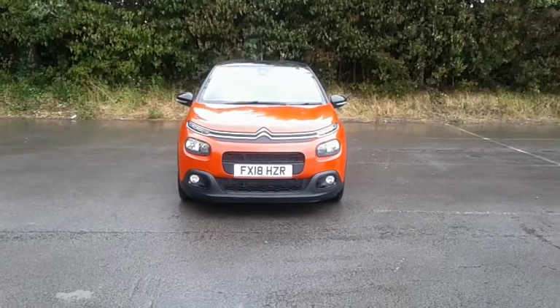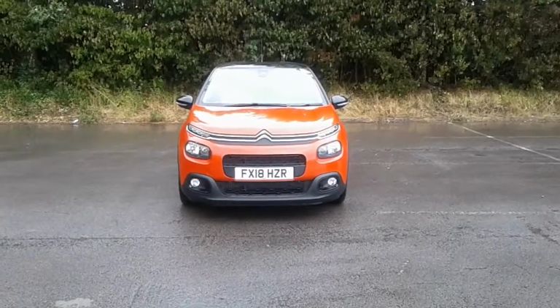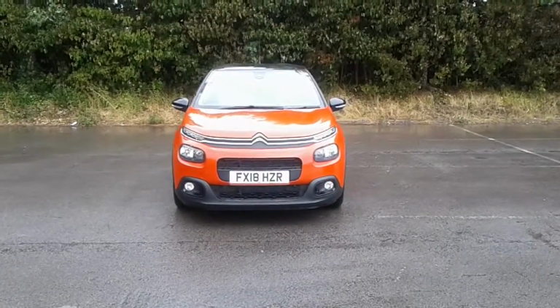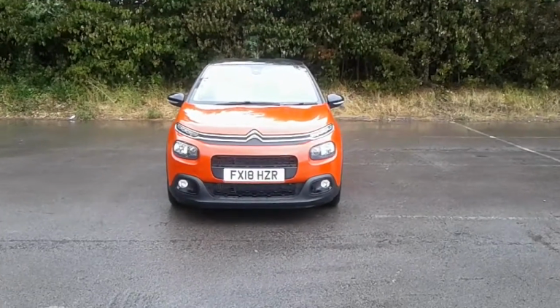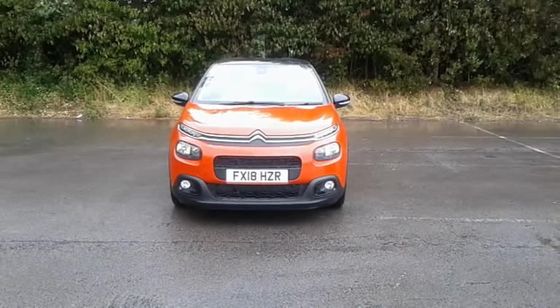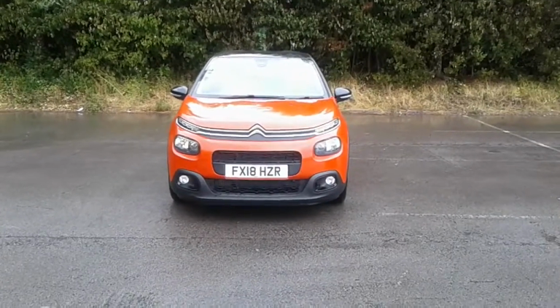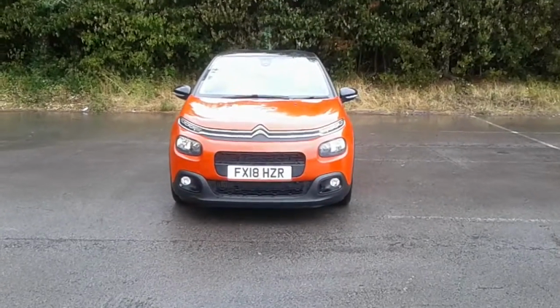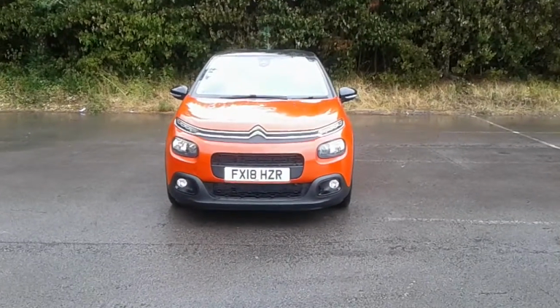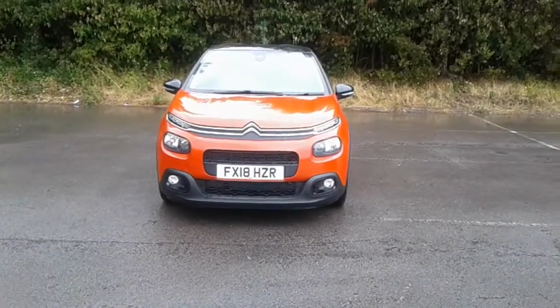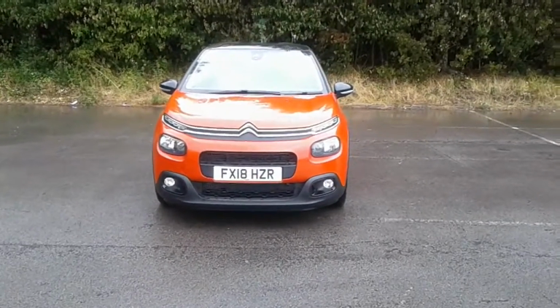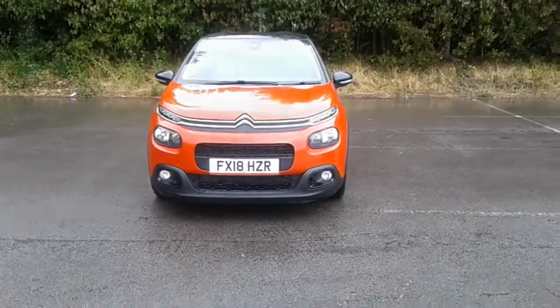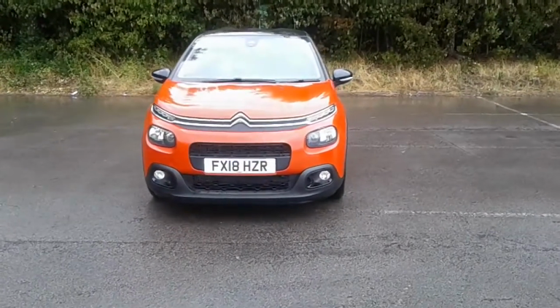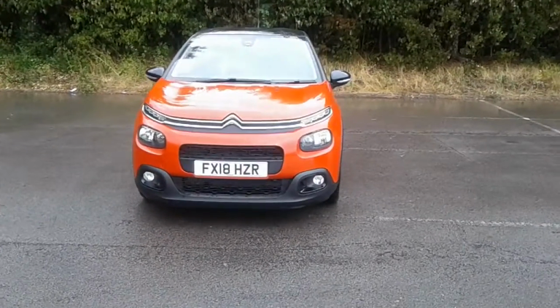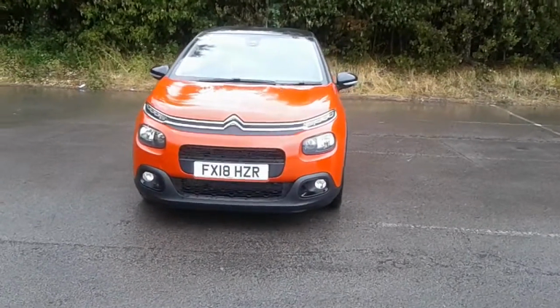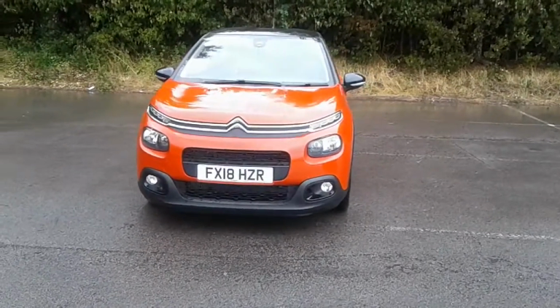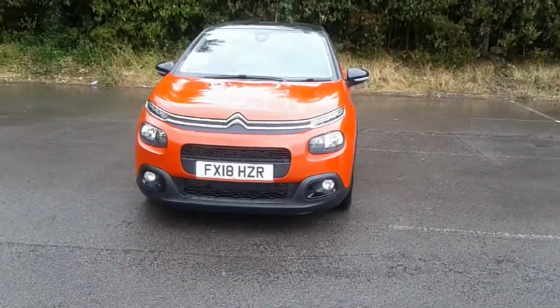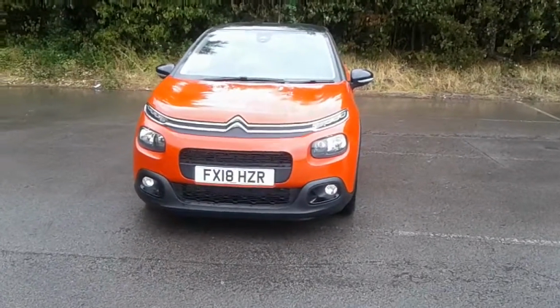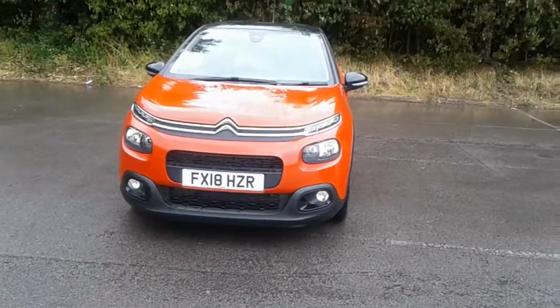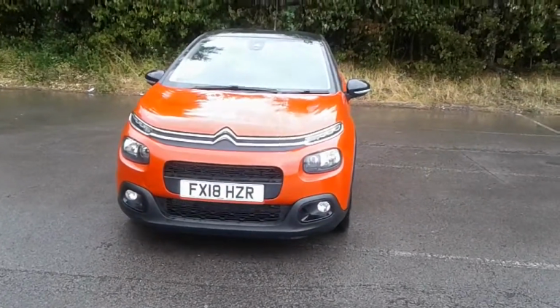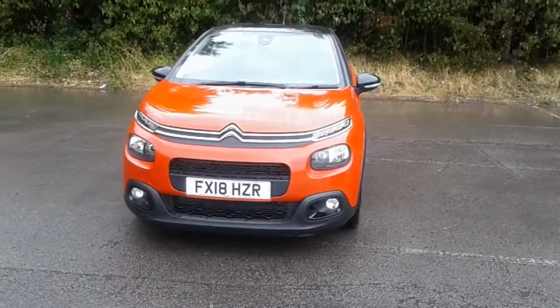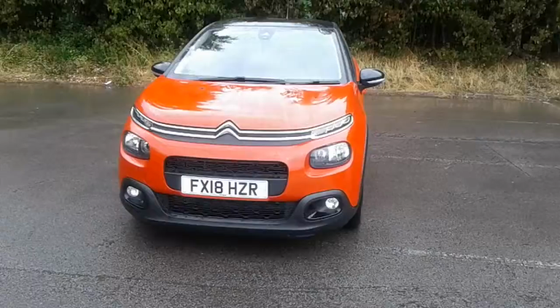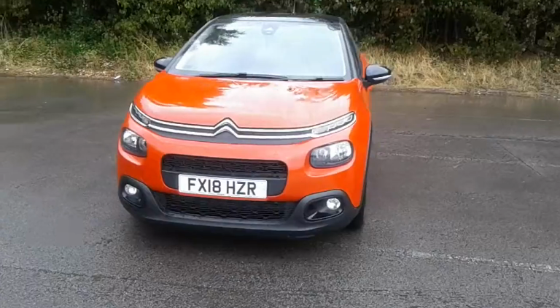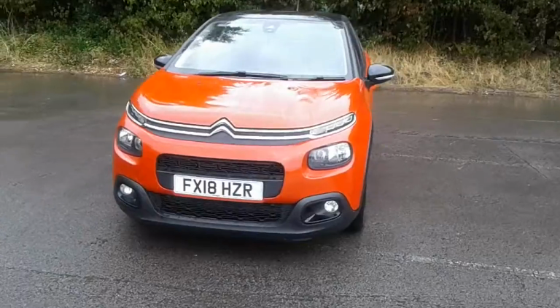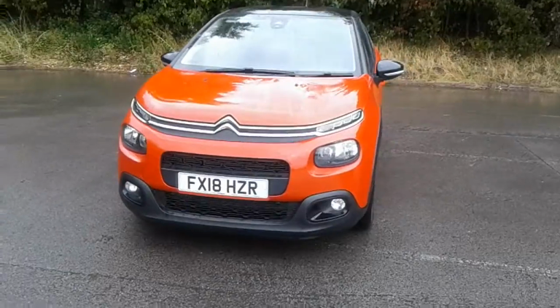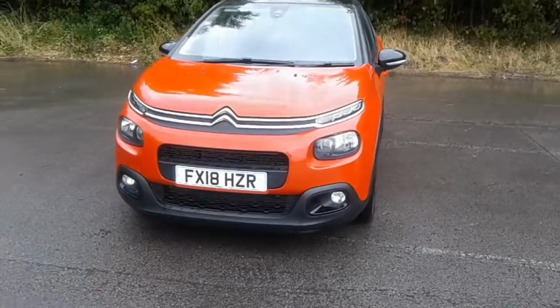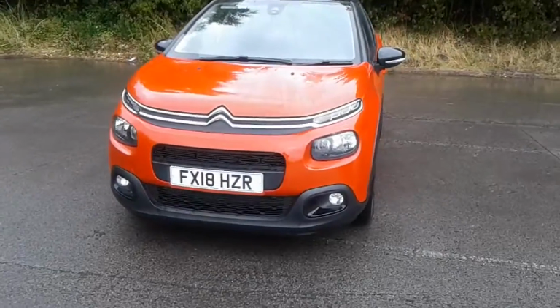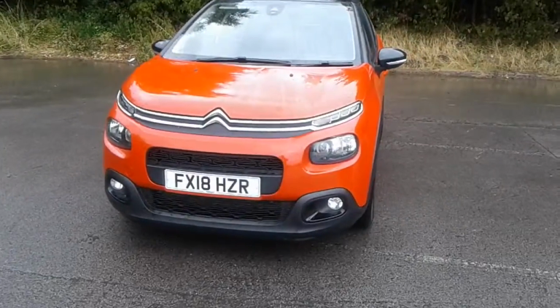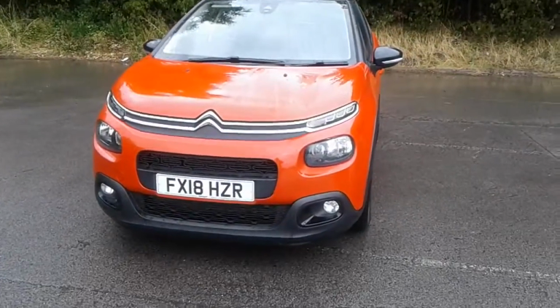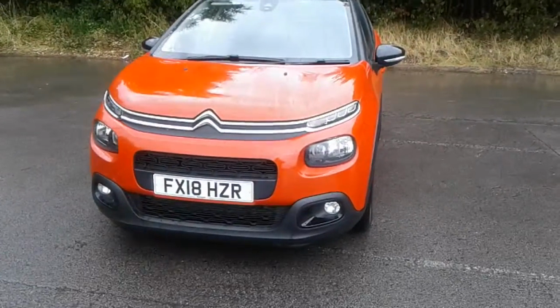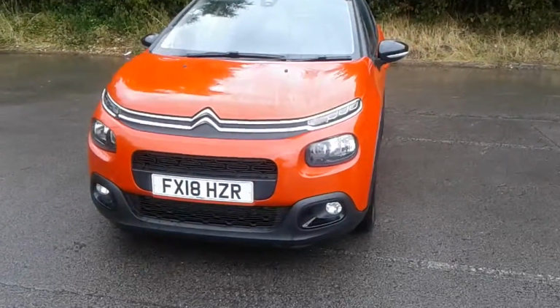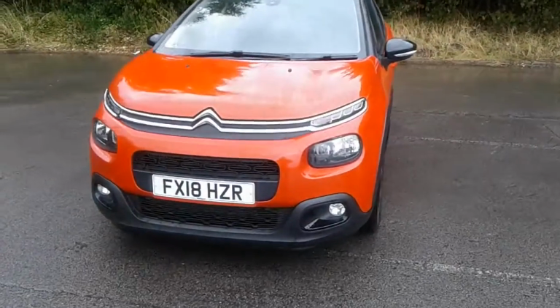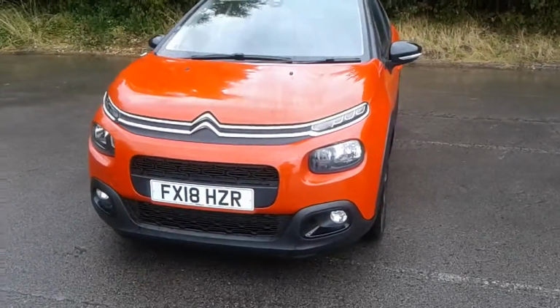Welcome to Citroen at Pentagon Lincoln Tritton Road. Here we have a 2018 Citroen C3 demonstrator.